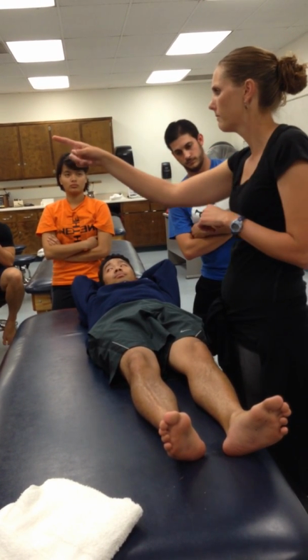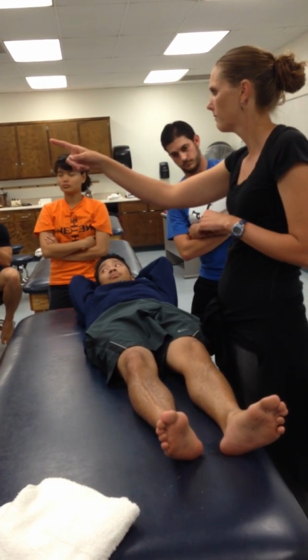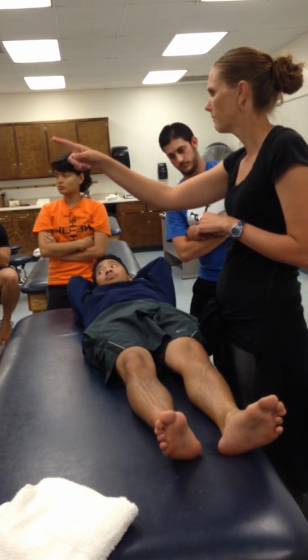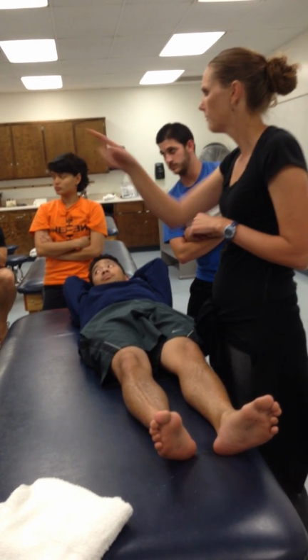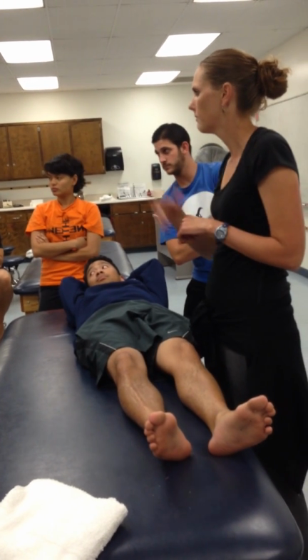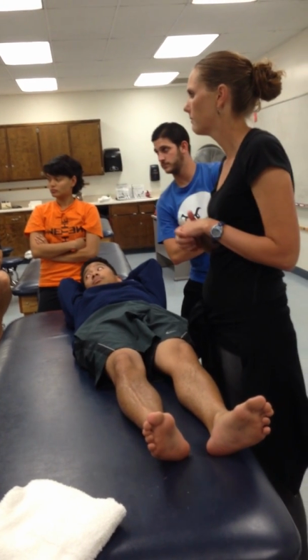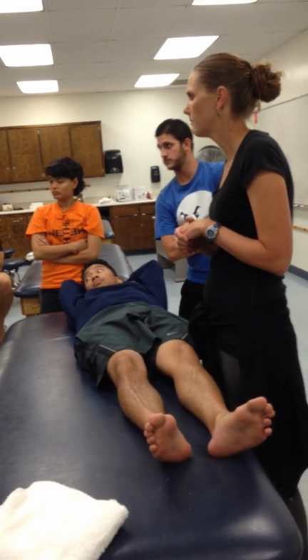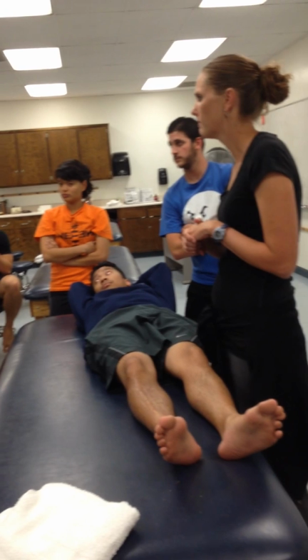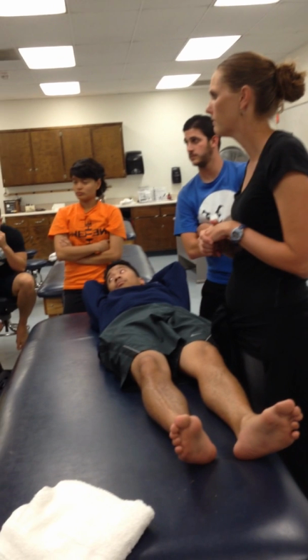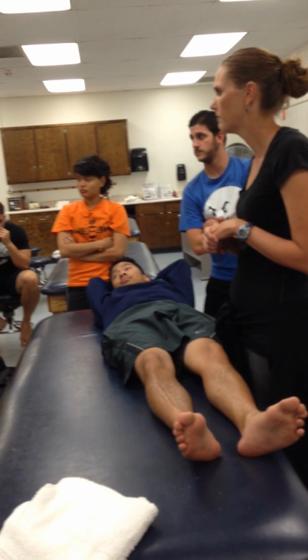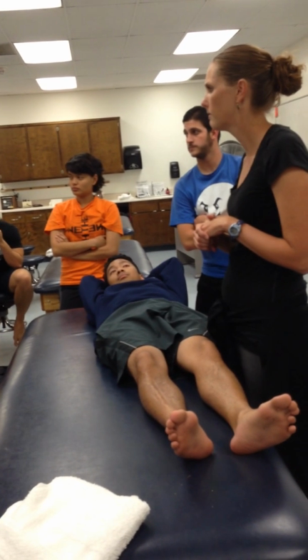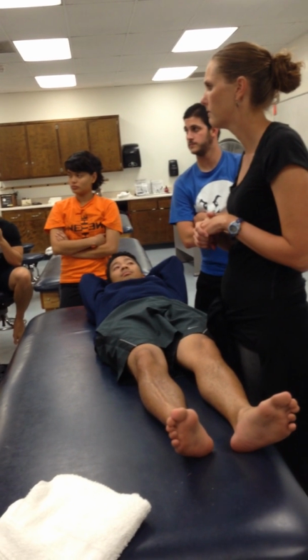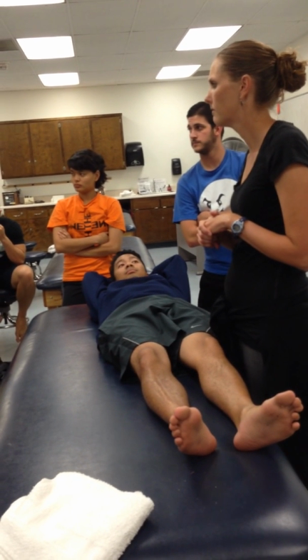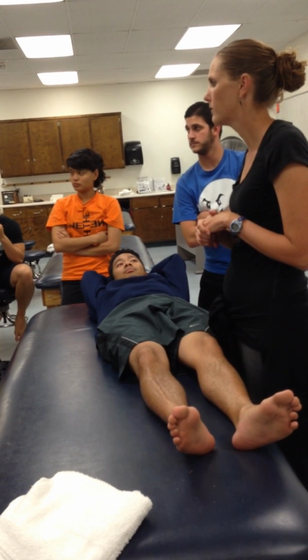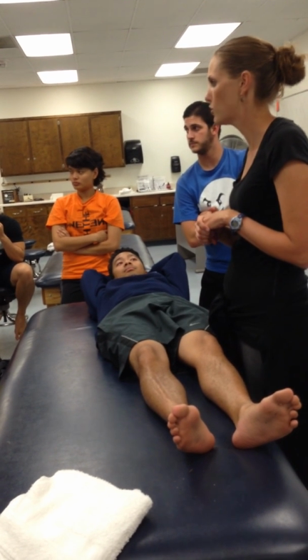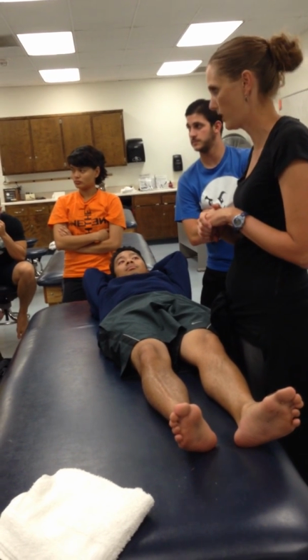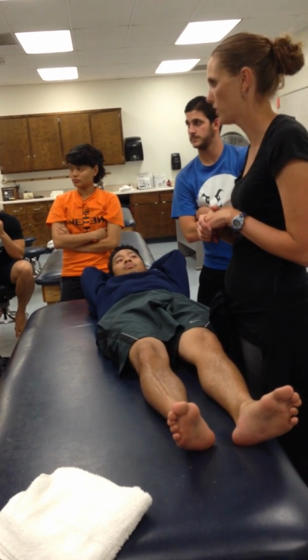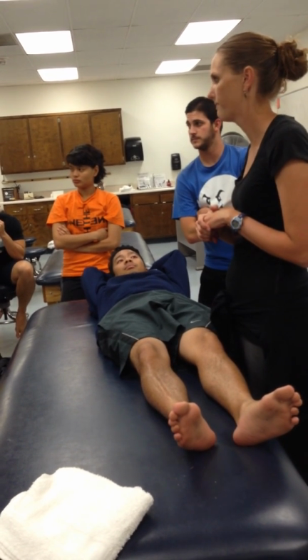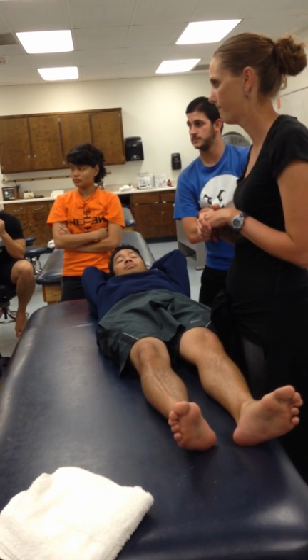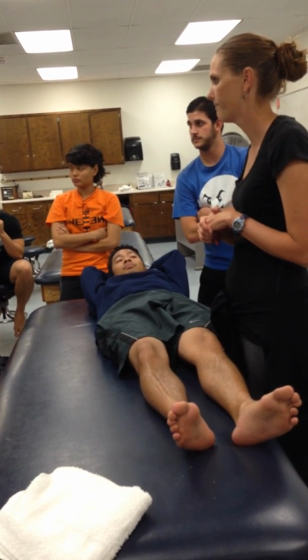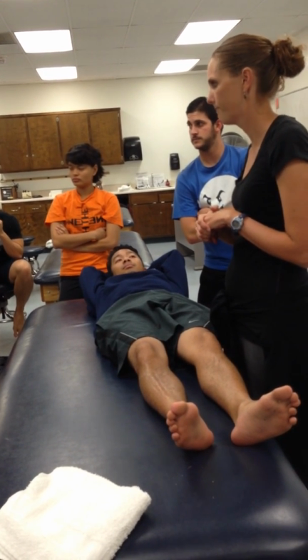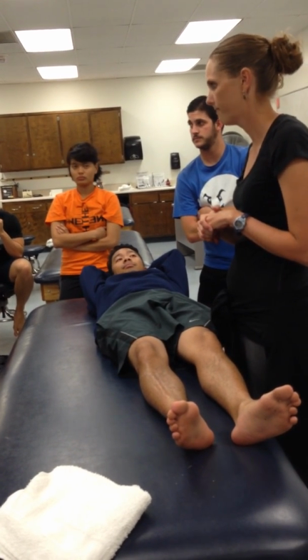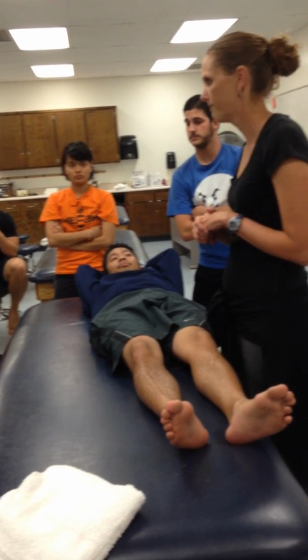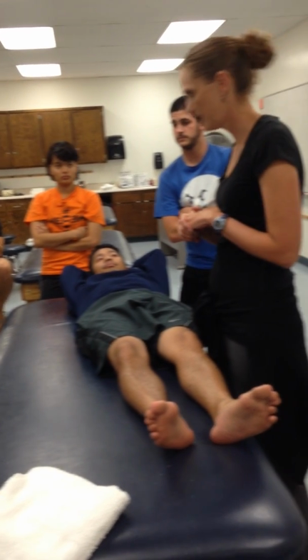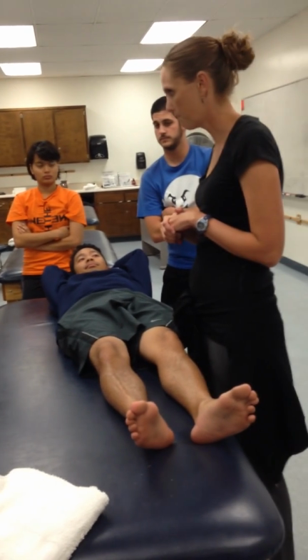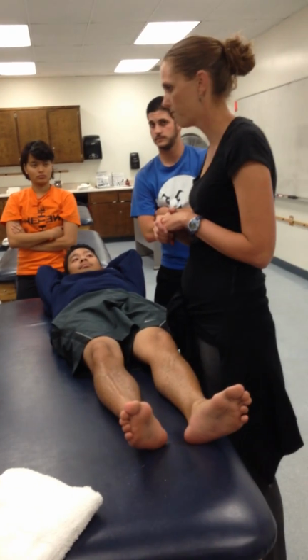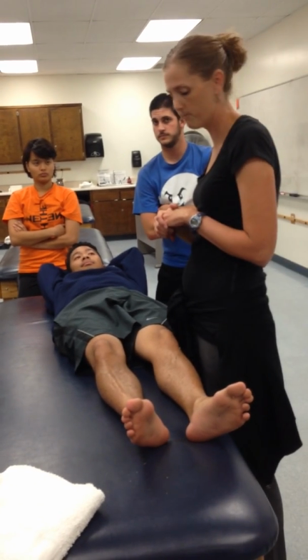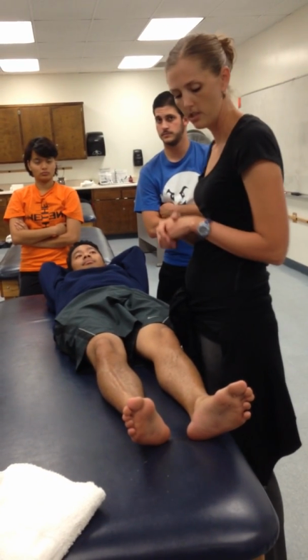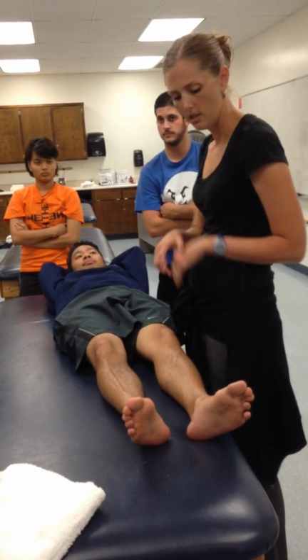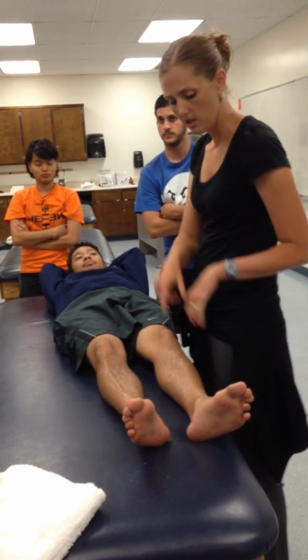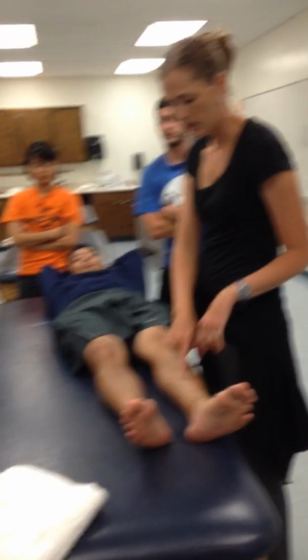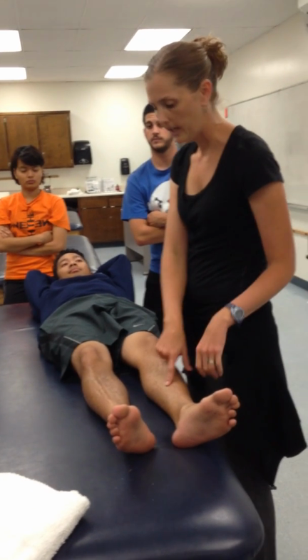Is that an eight-second hold or a 30-second stretch? Stretch — yeah.